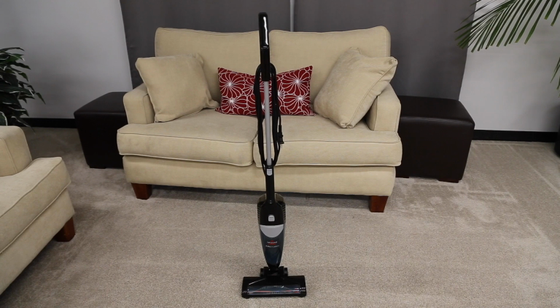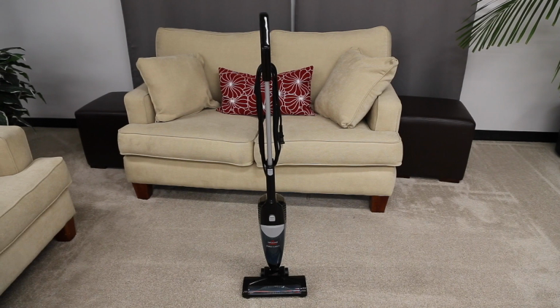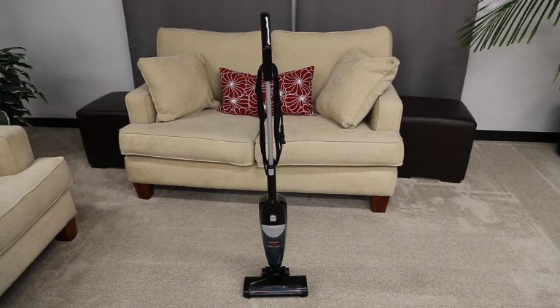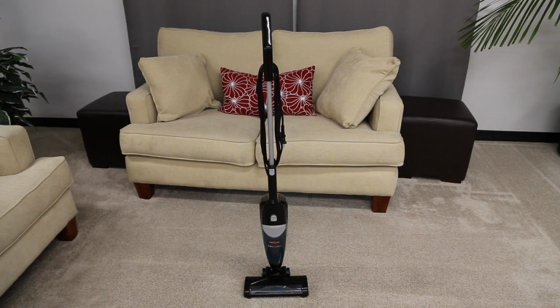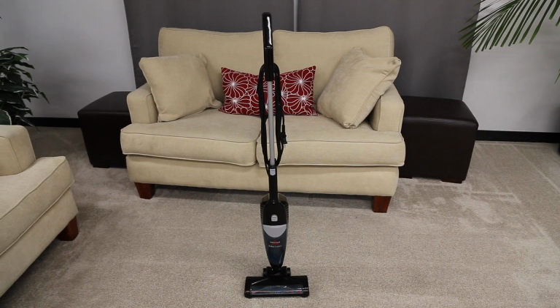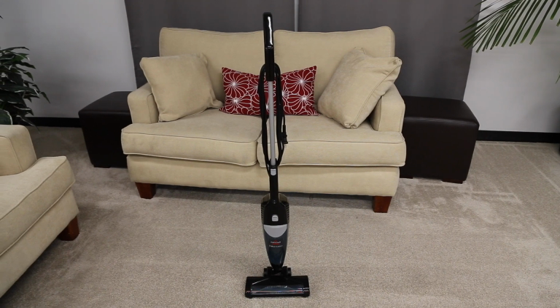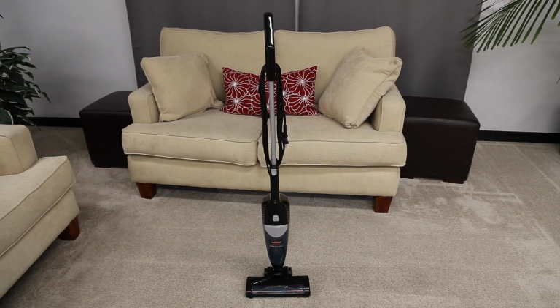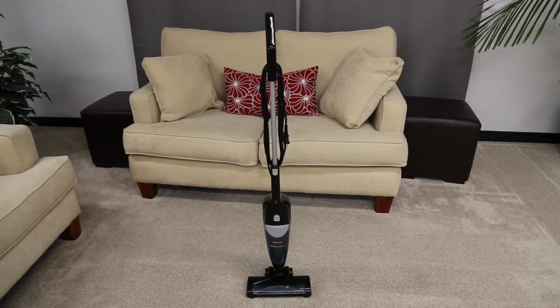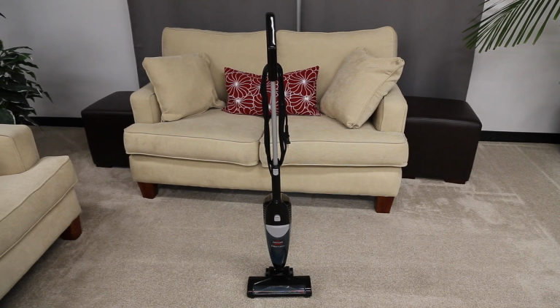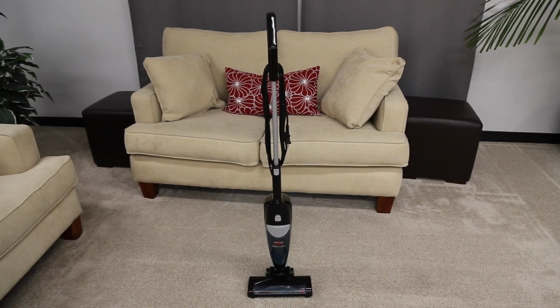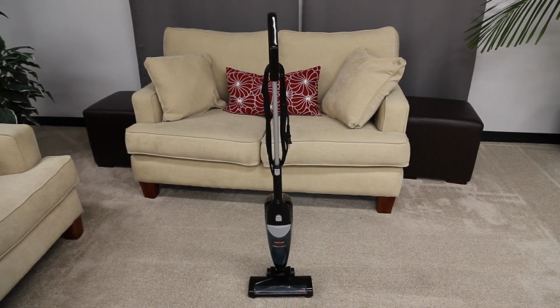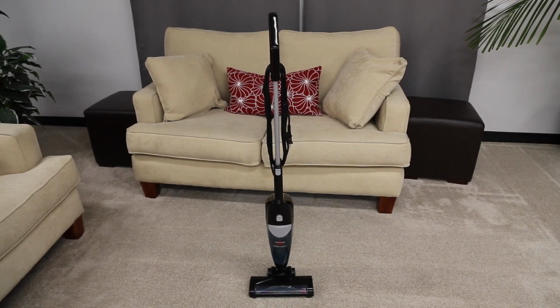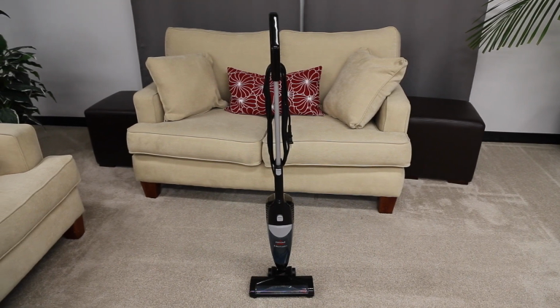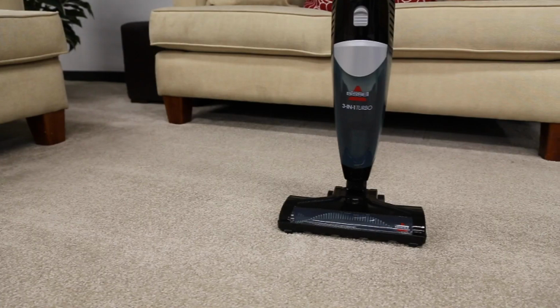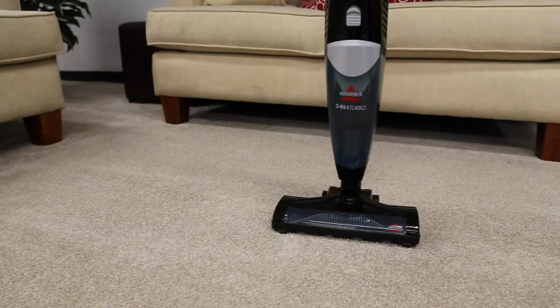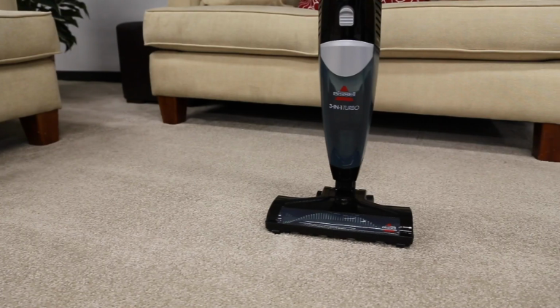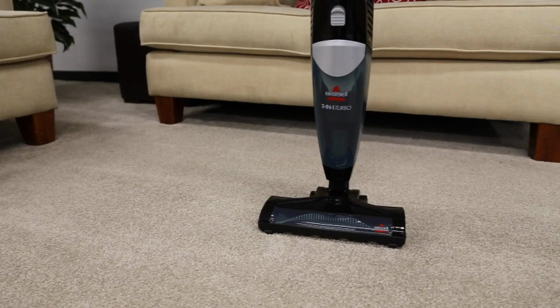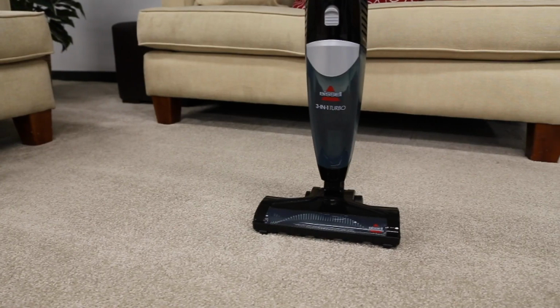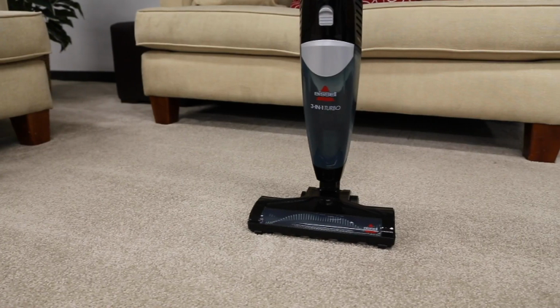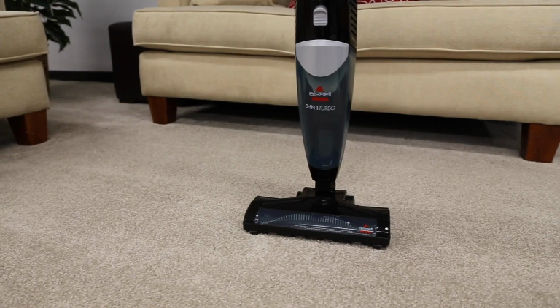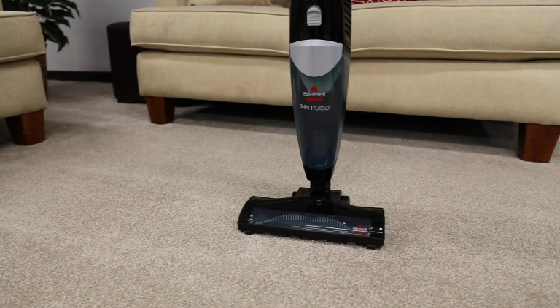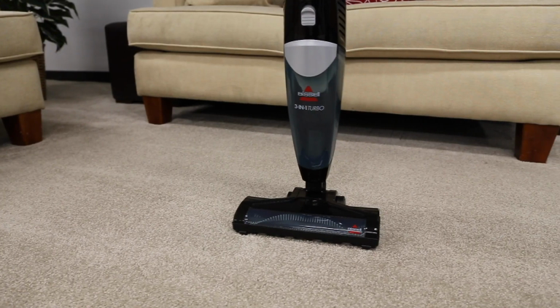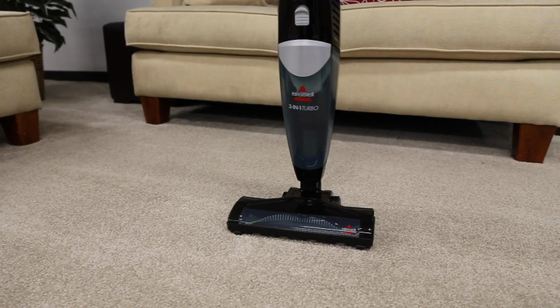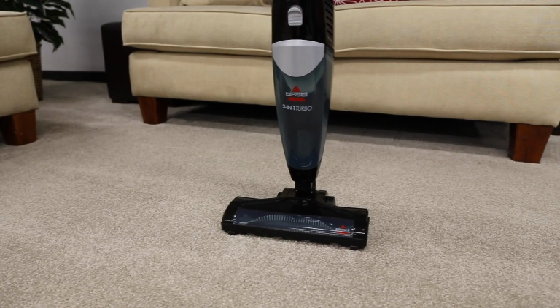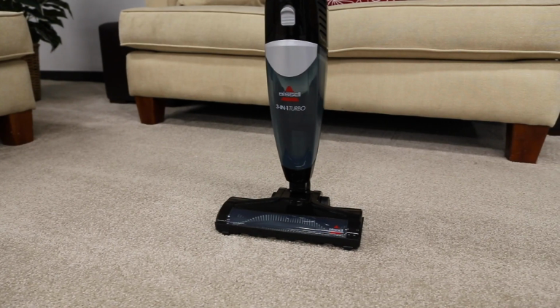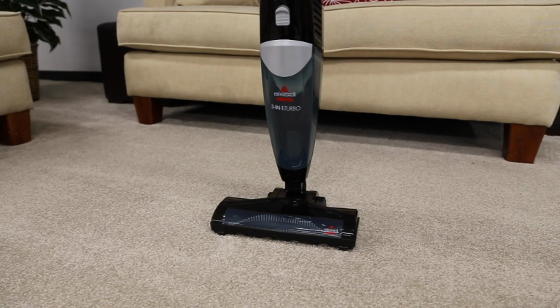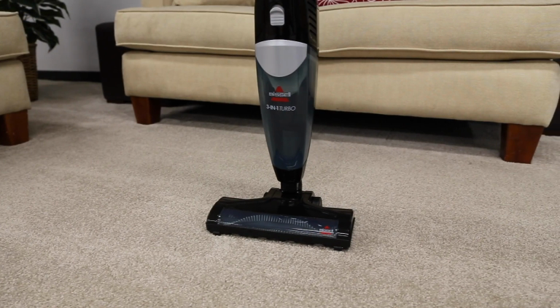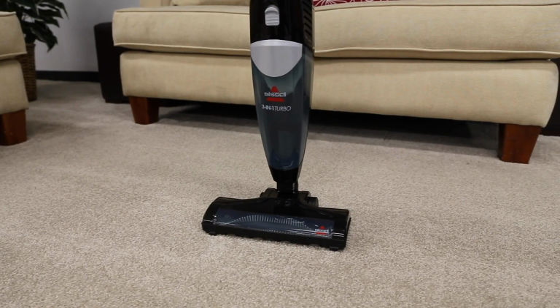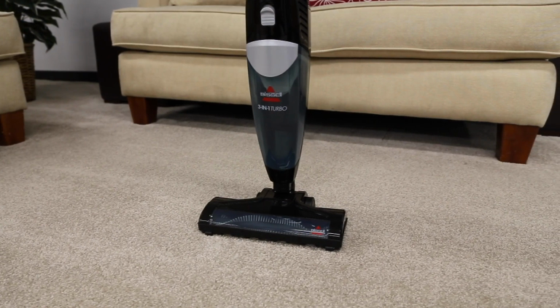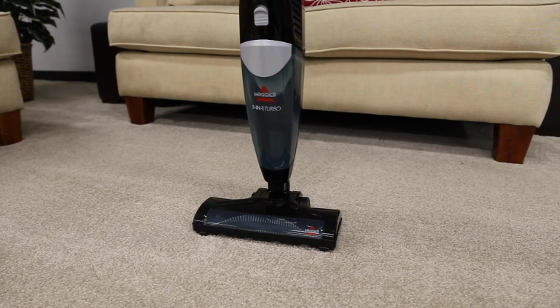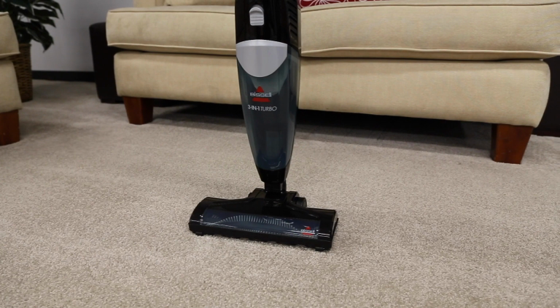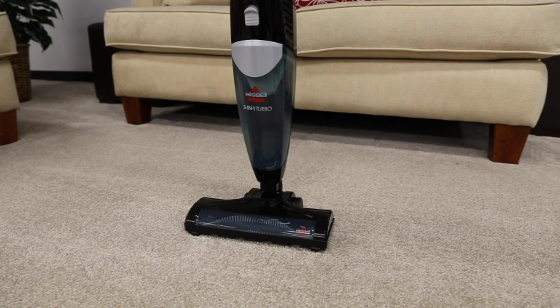In this video, we'll show you how to empty the dirt tank and clean the filter of your 3-in-1 Turbo Vac.